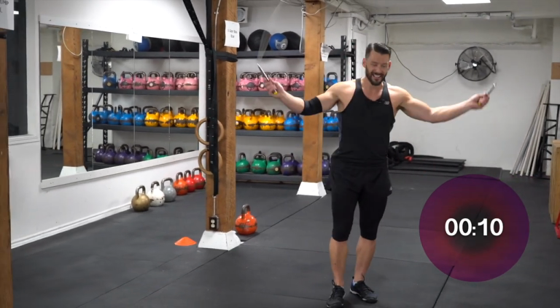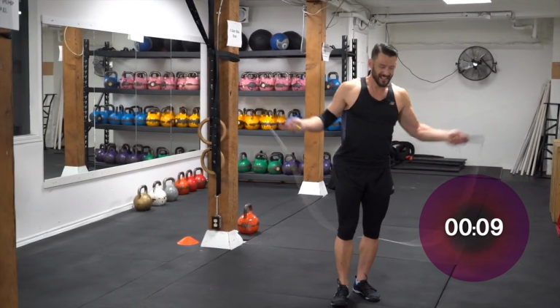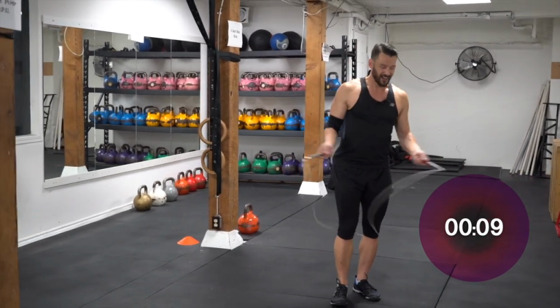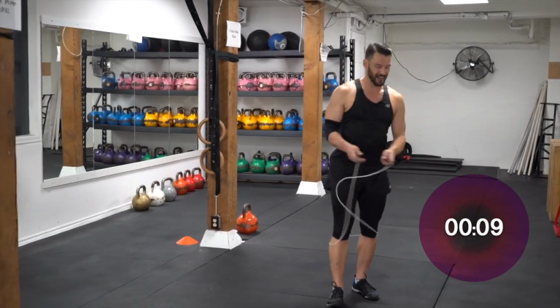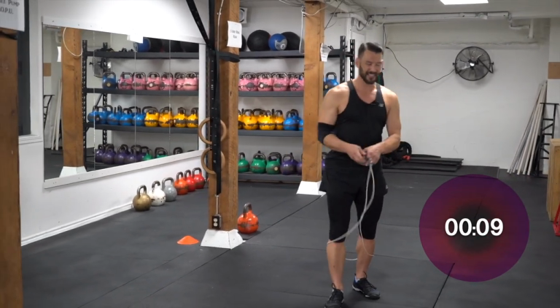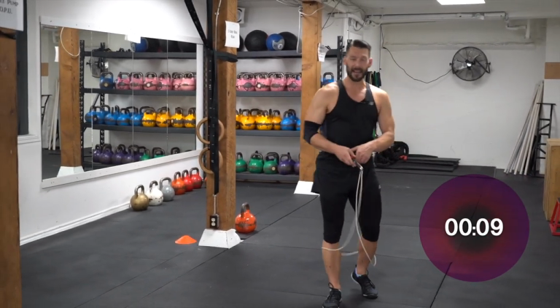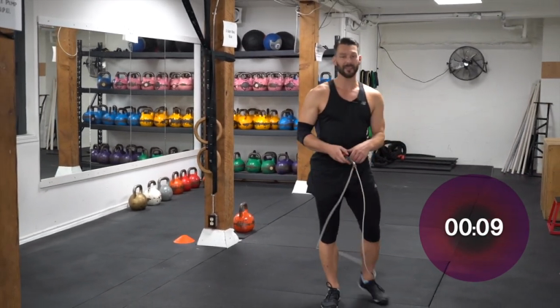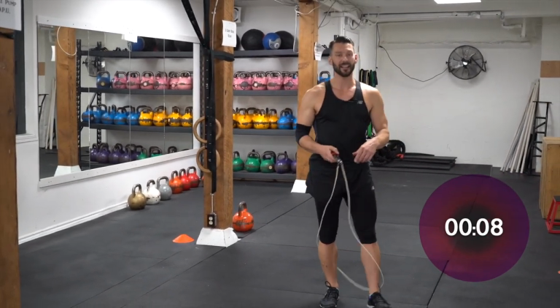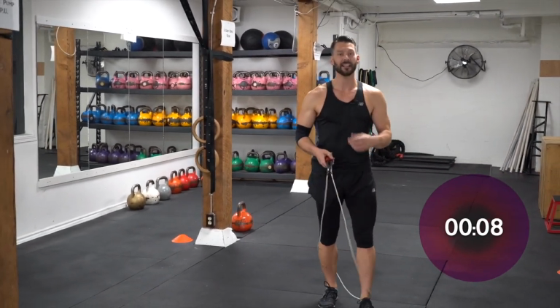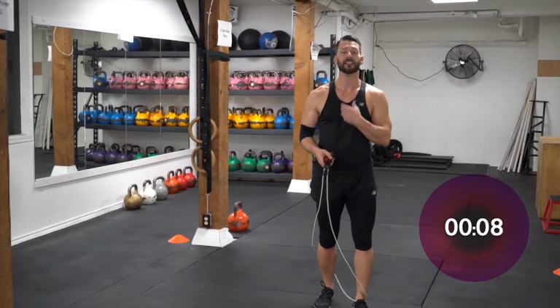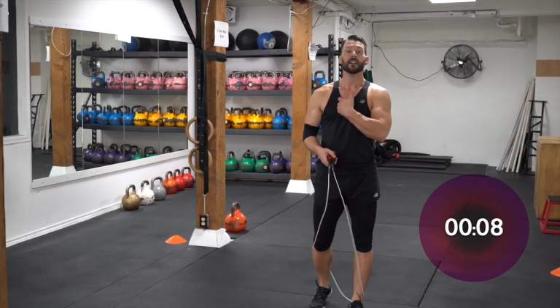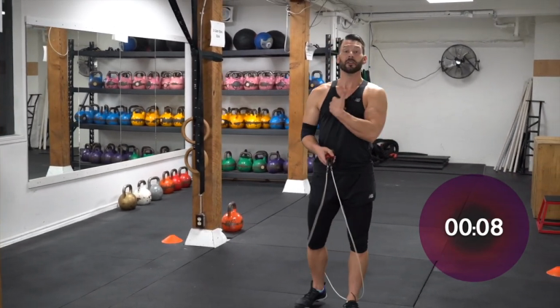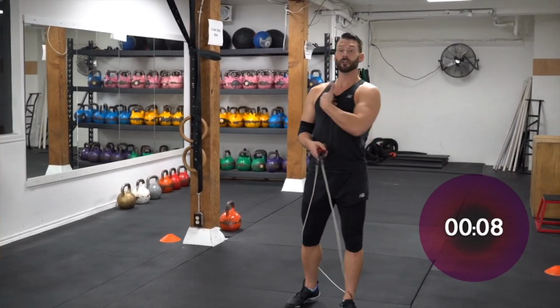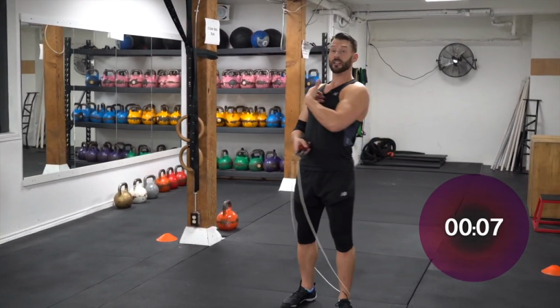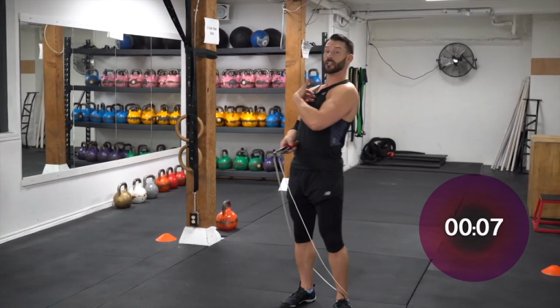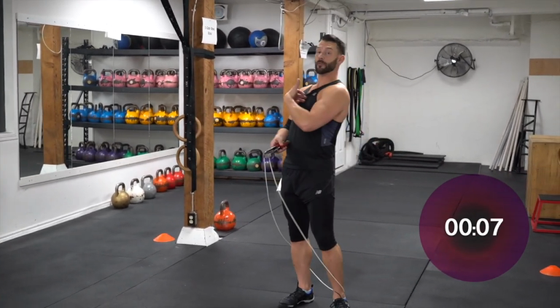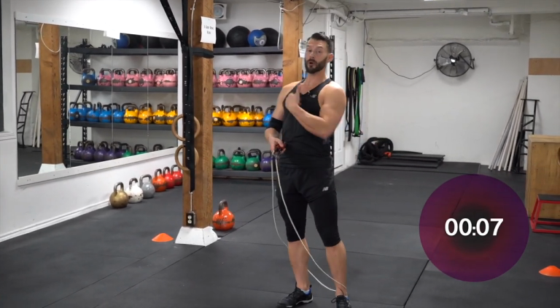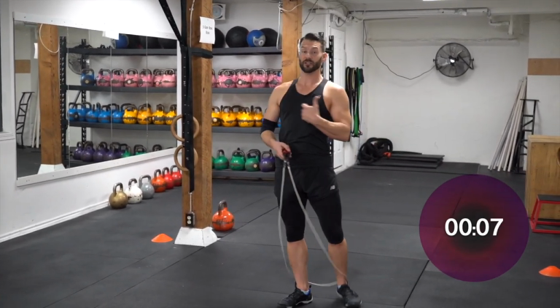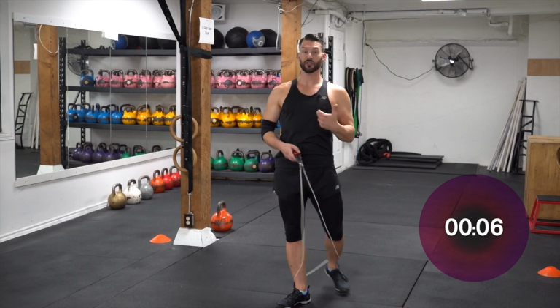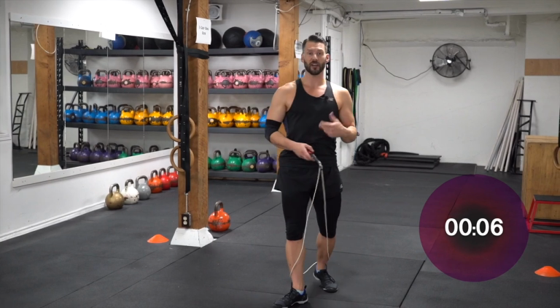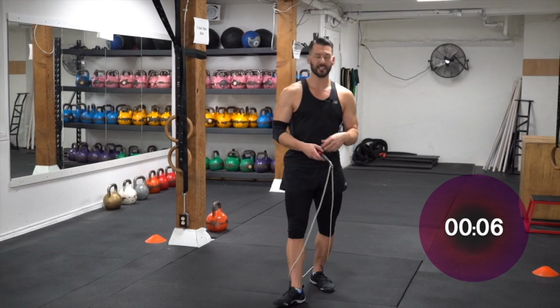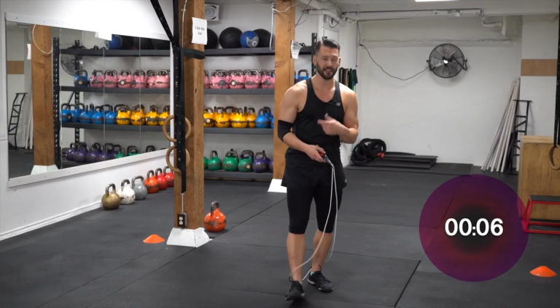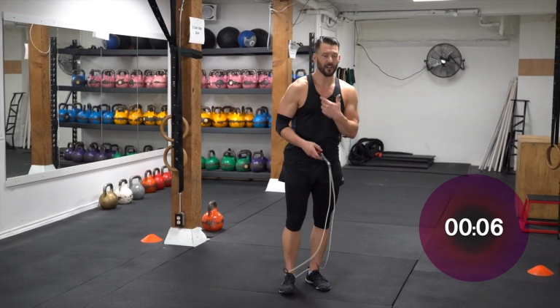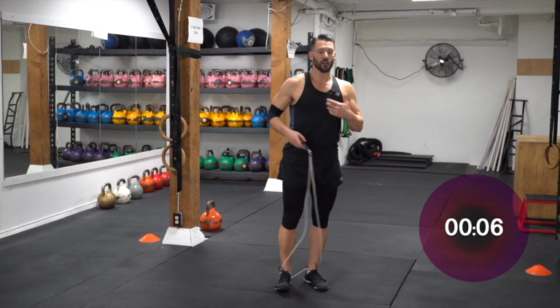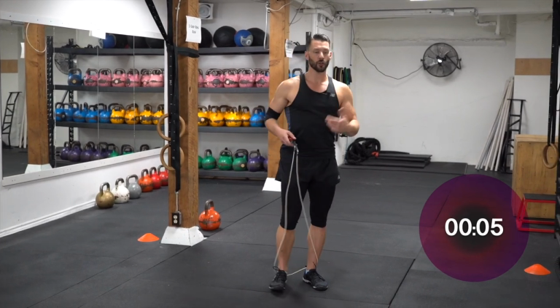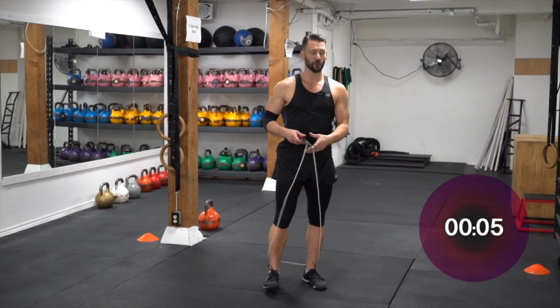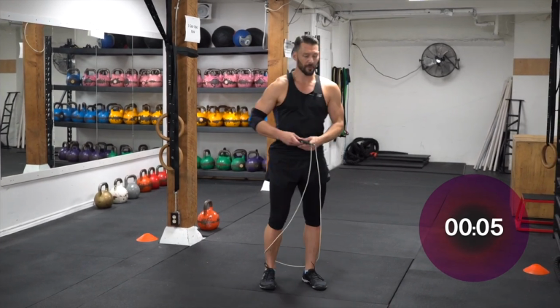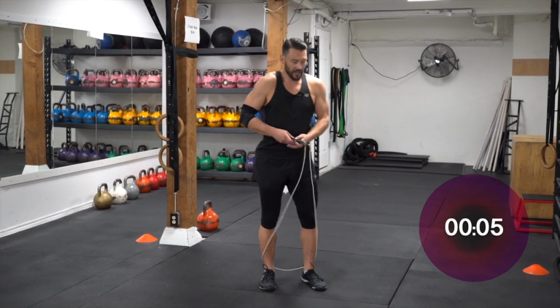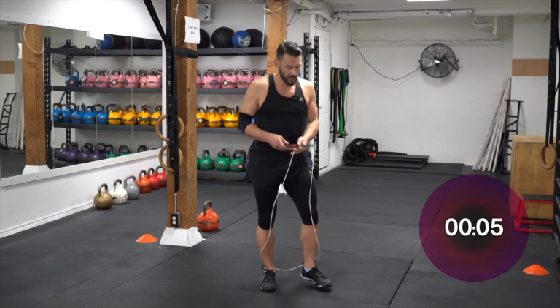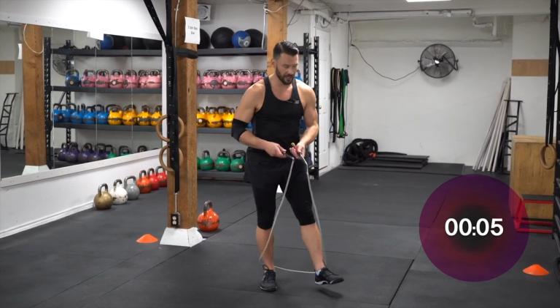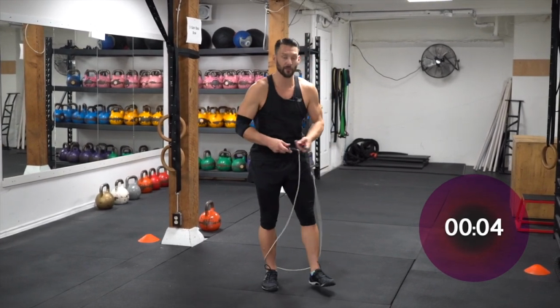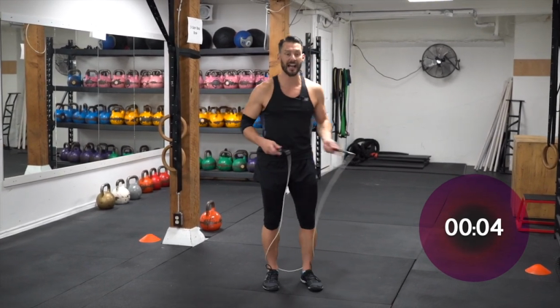Alright guys, same thing — make sure you keep your posture straight, shoulders back and relaxed.